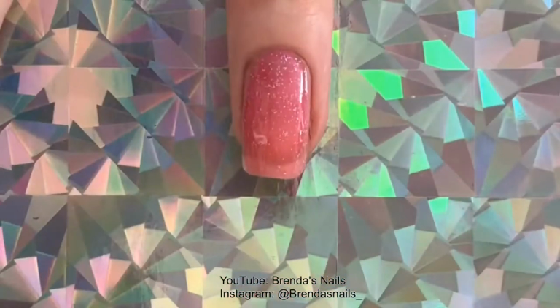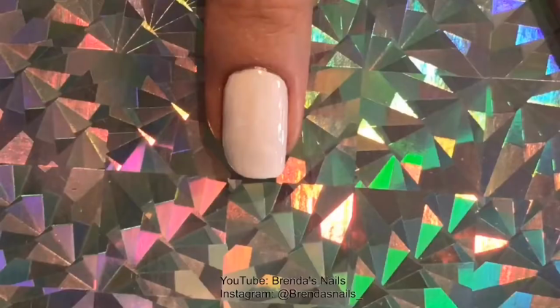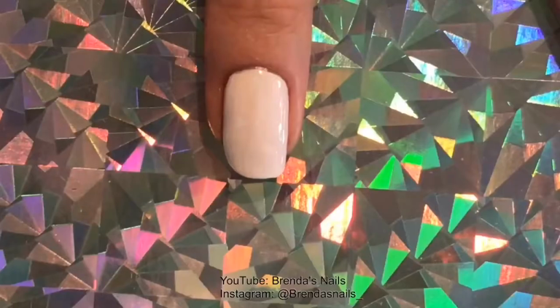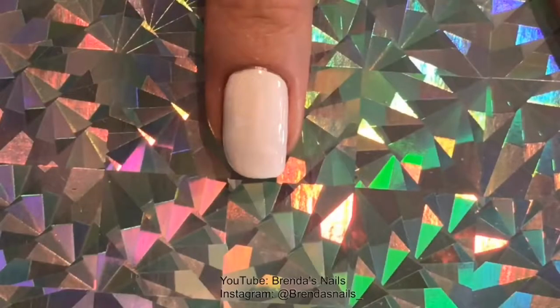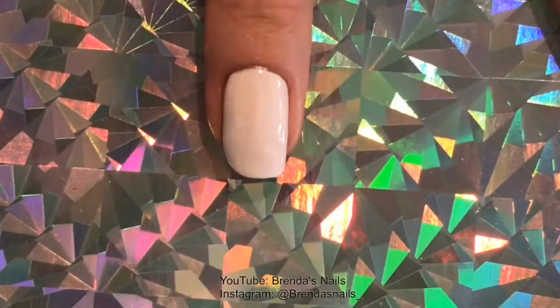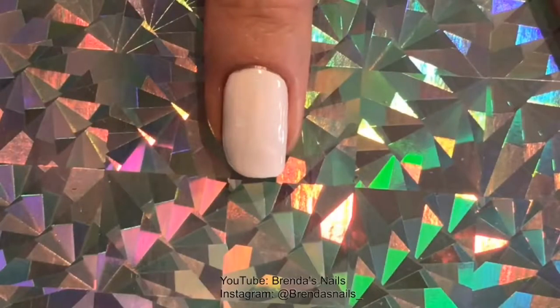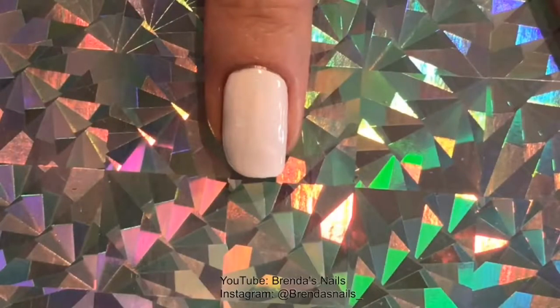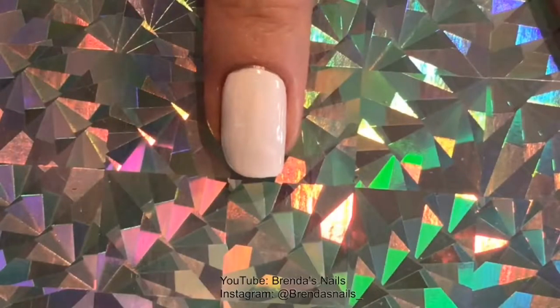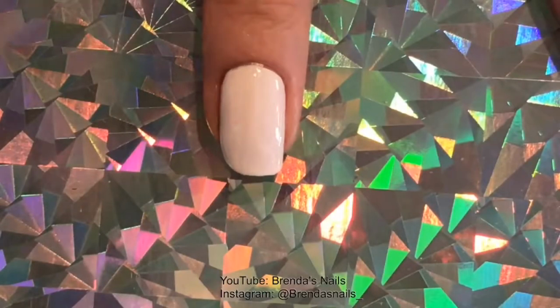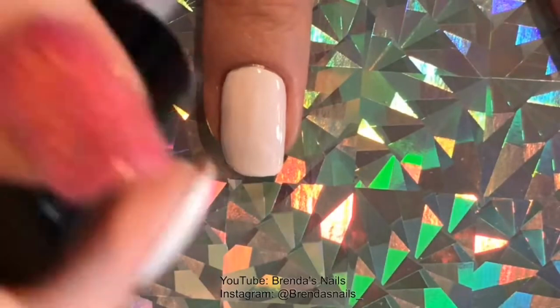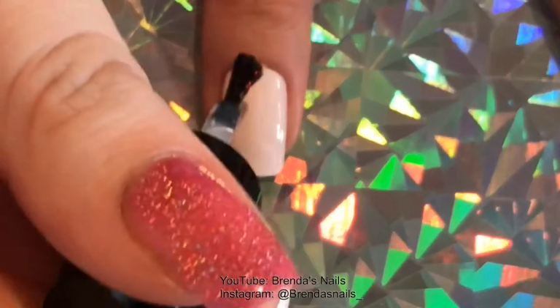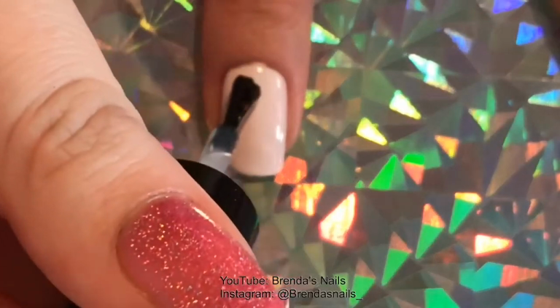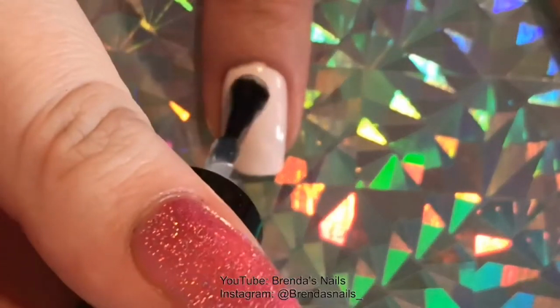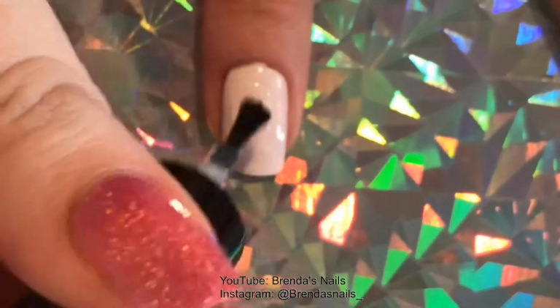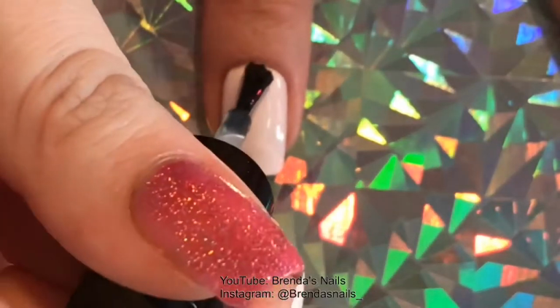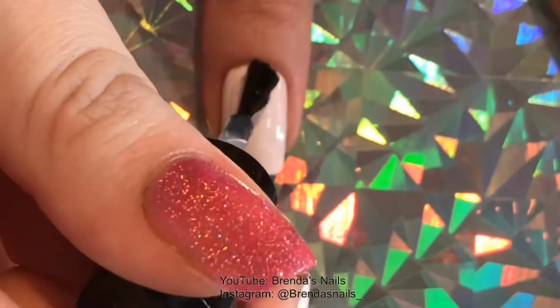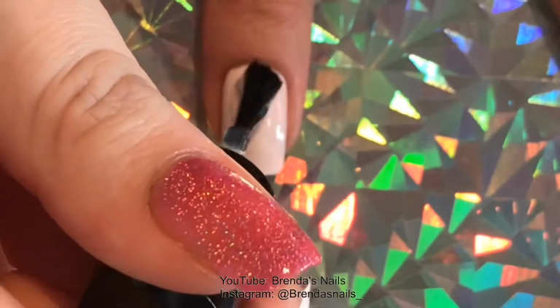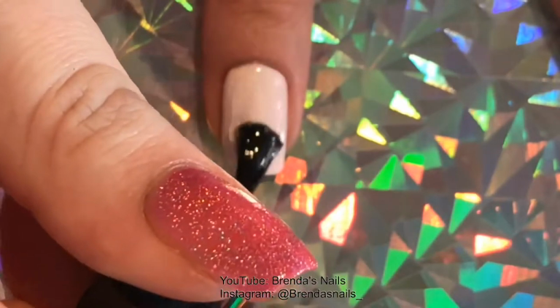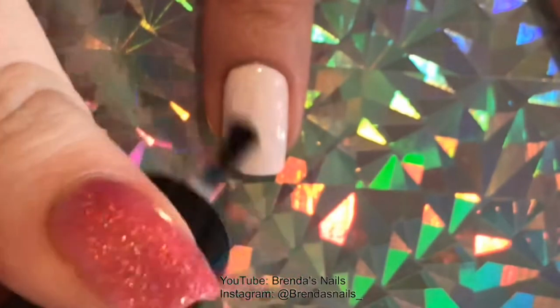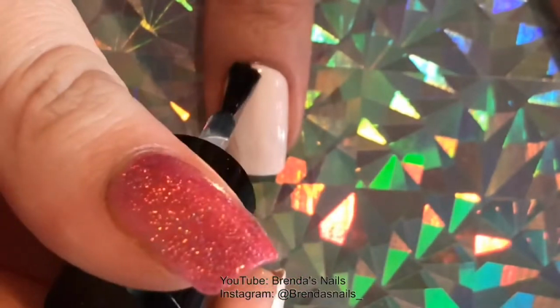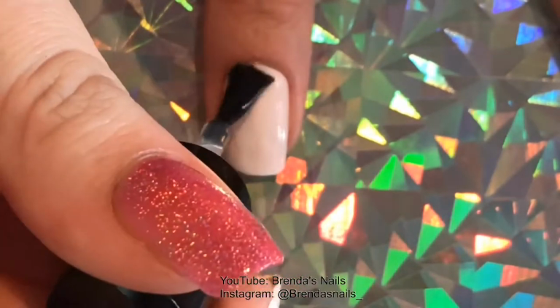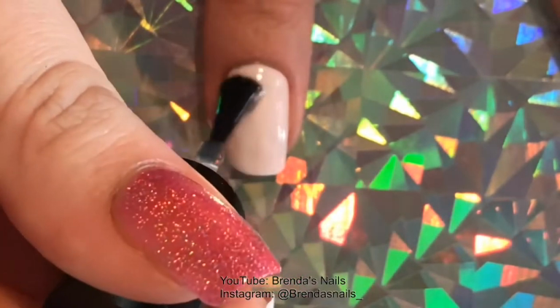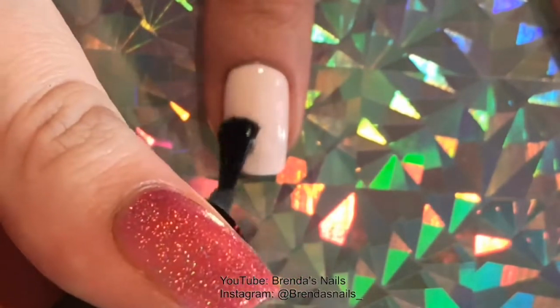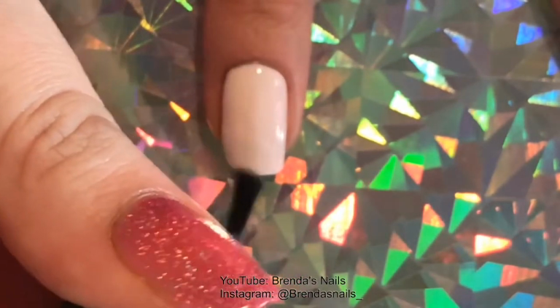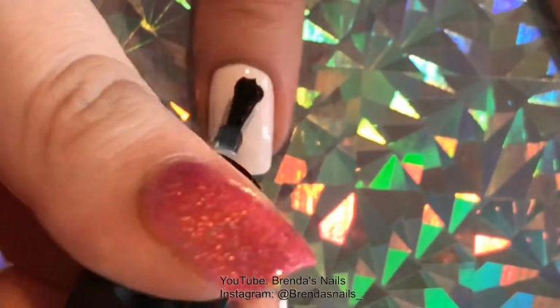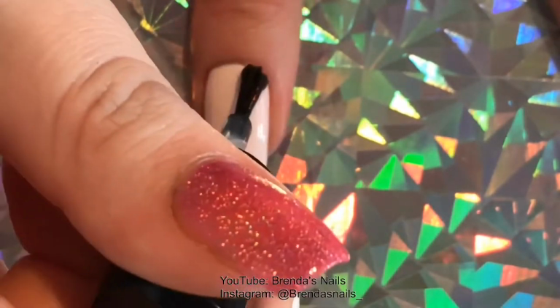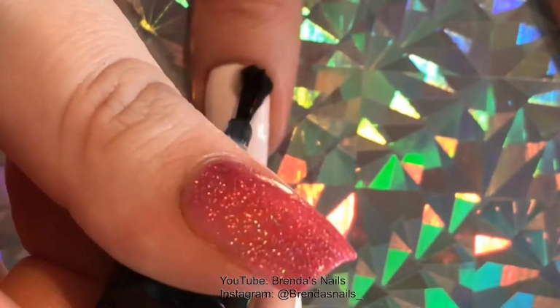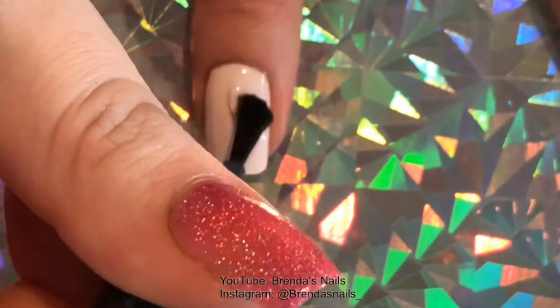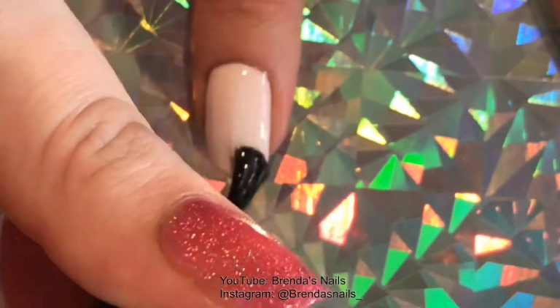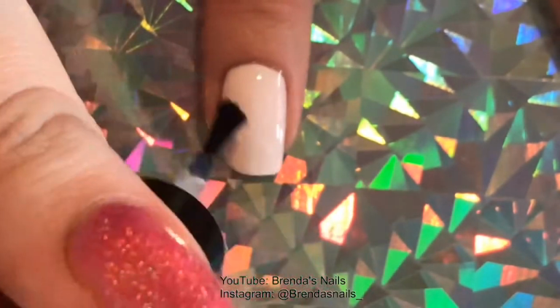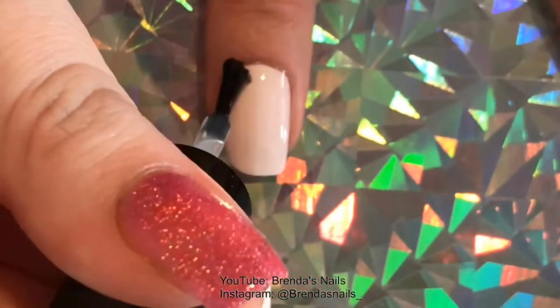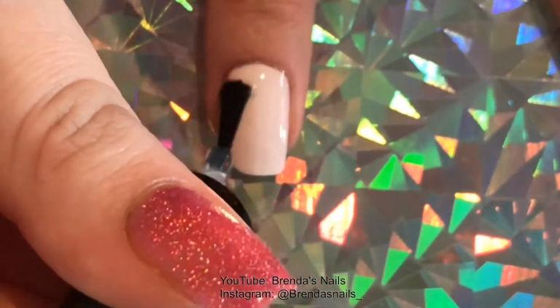I gave my polish about 10 to 15 minutes to dry and then I applied my favorite top coat from Glisten and Glow.